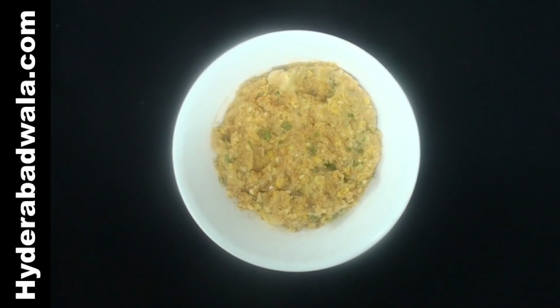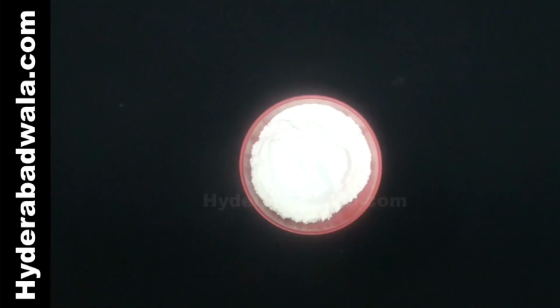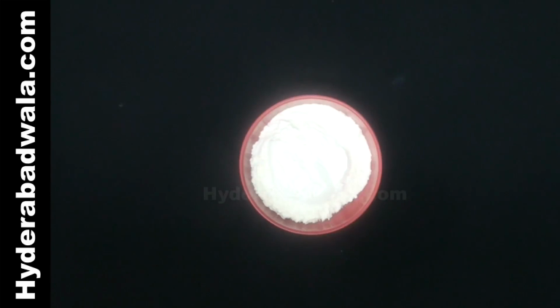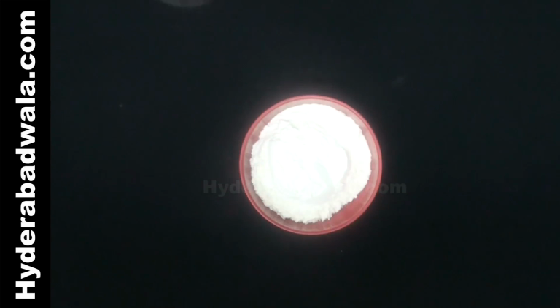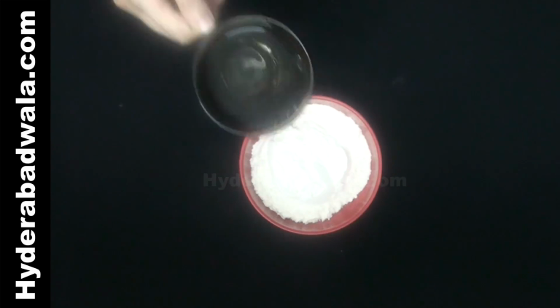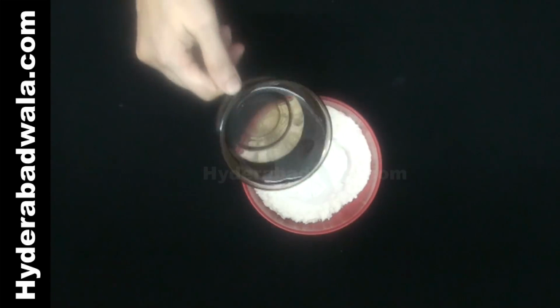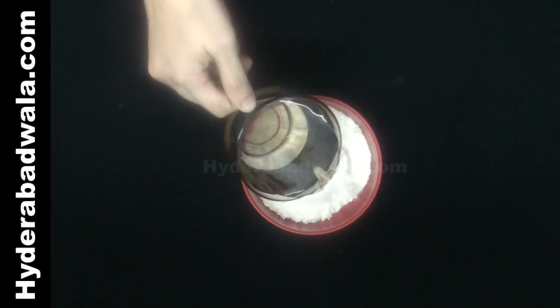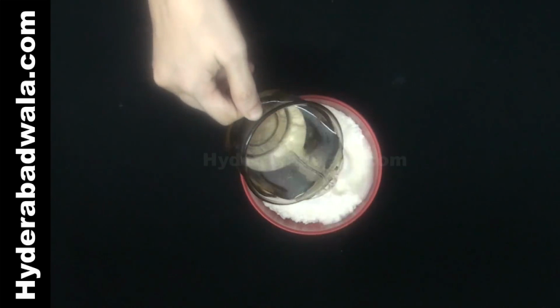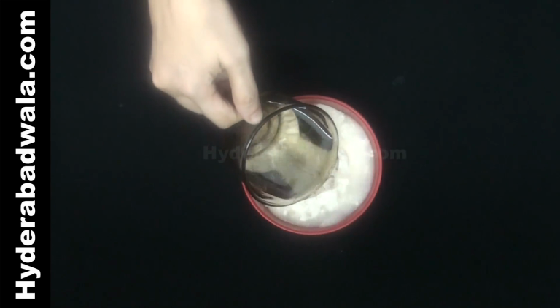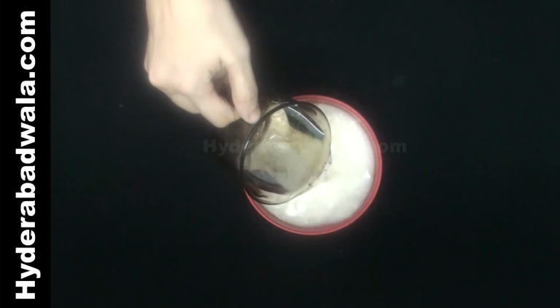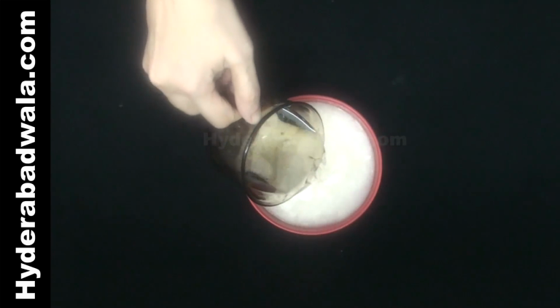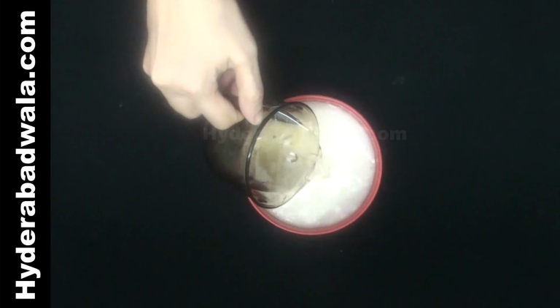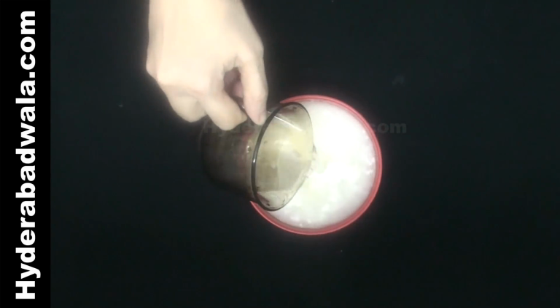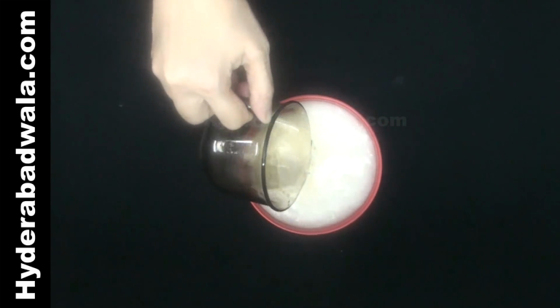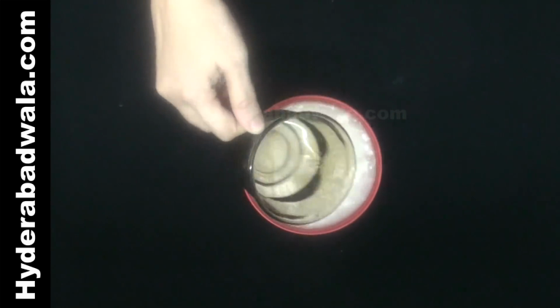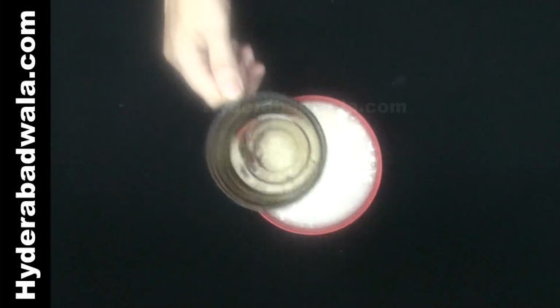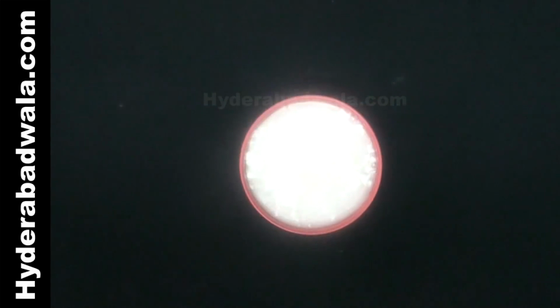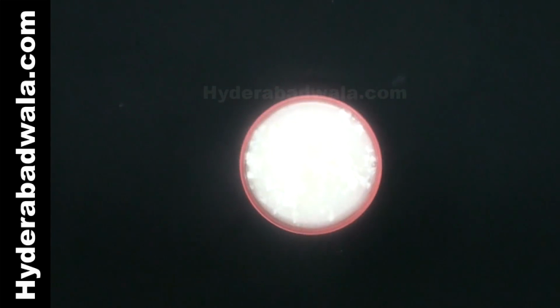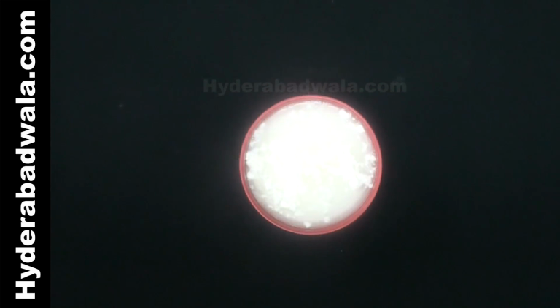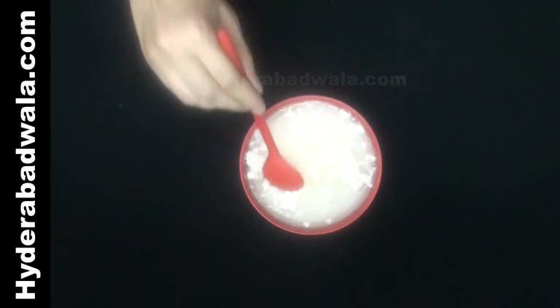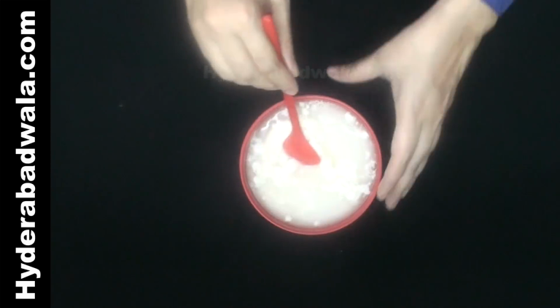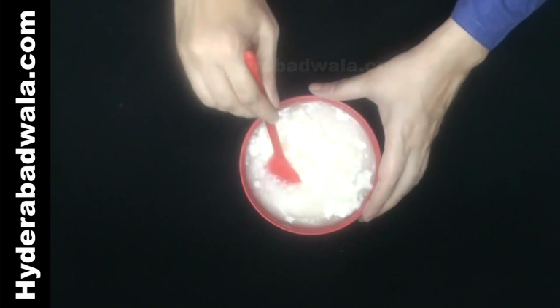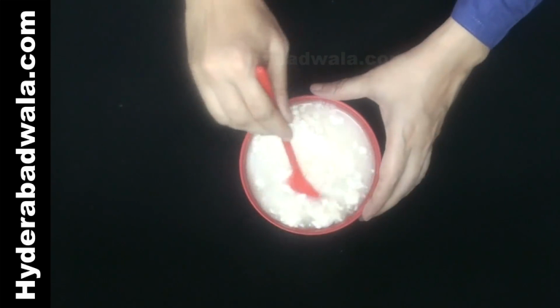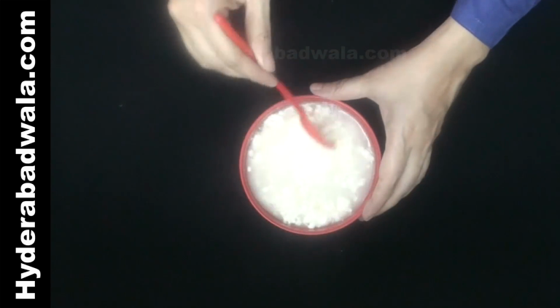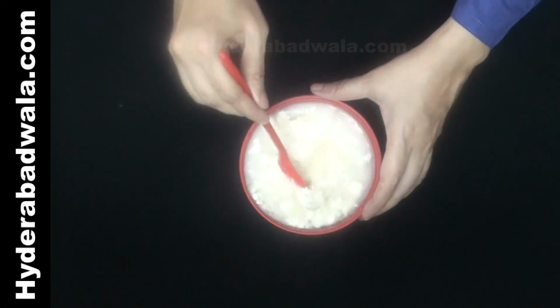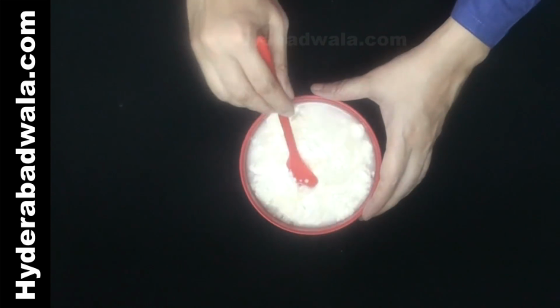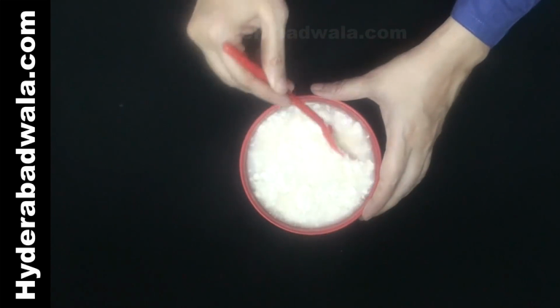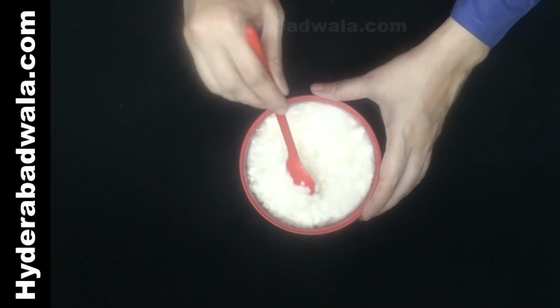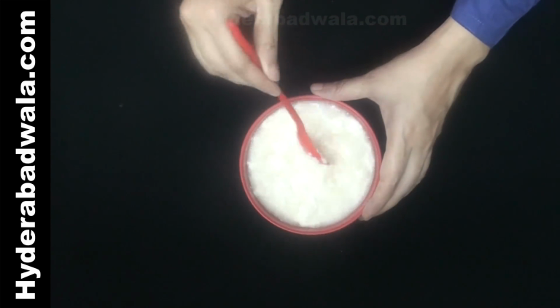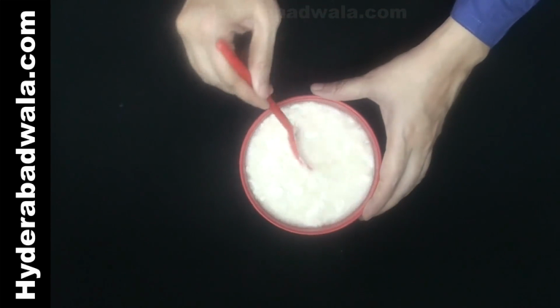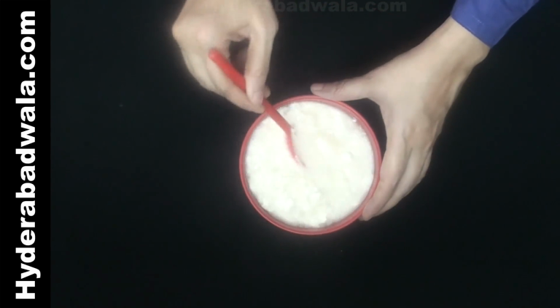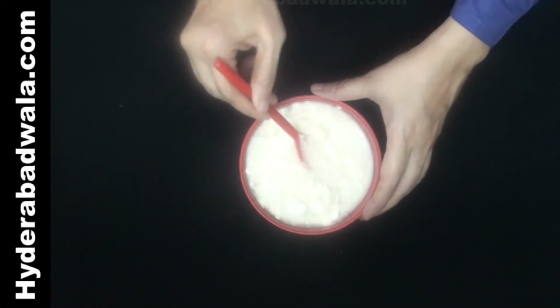Add ½ cup water to ¾ cup all-purpose flour (maida) and mix well to form a thick consistency batter.